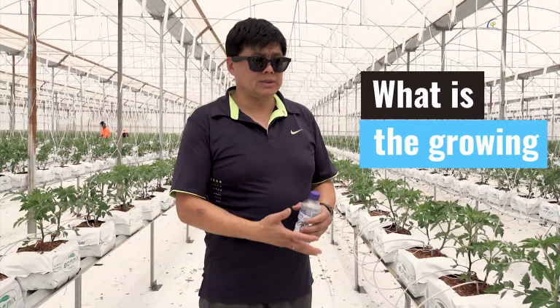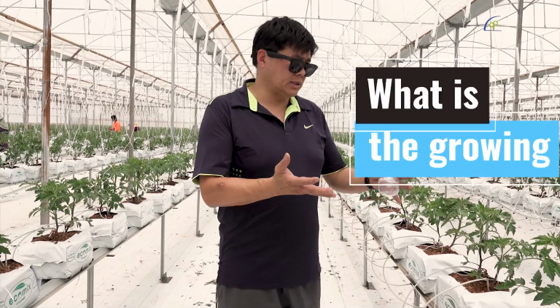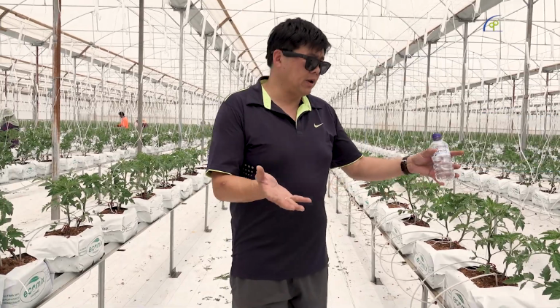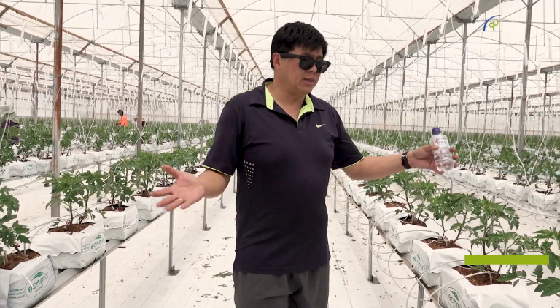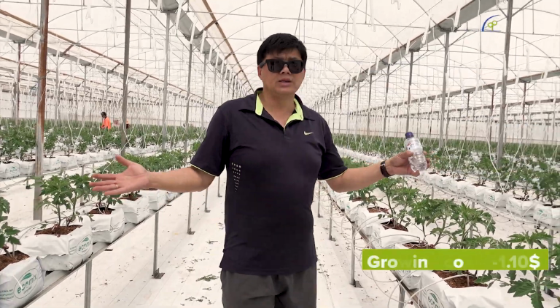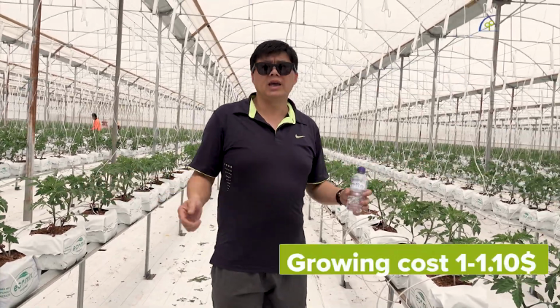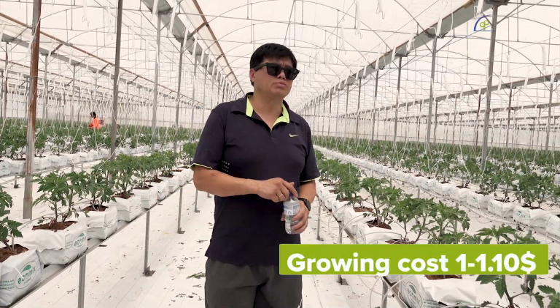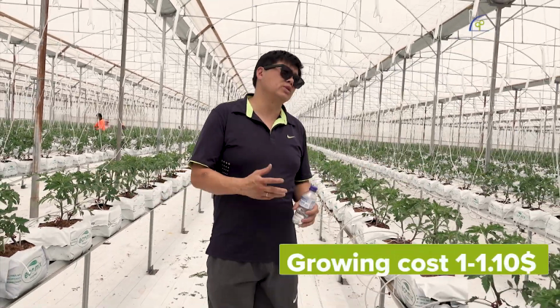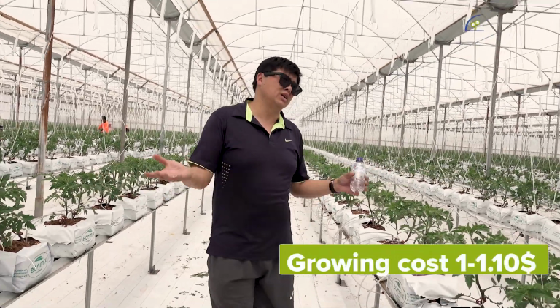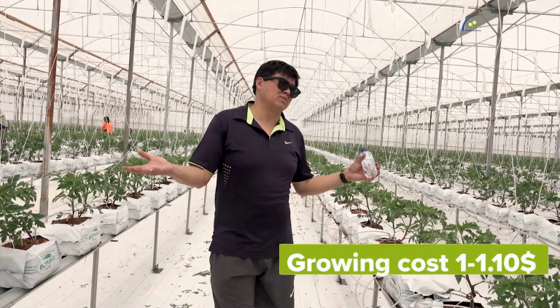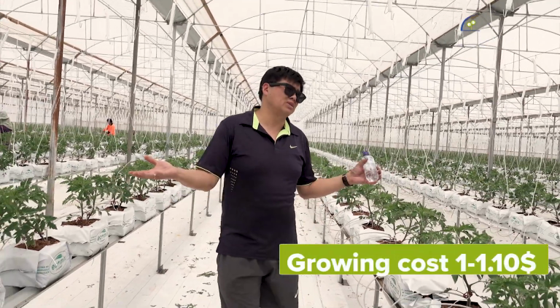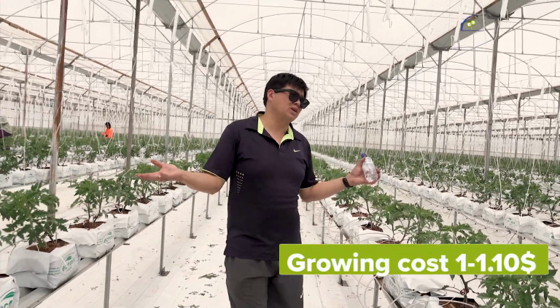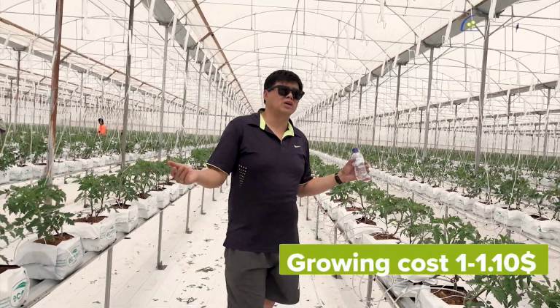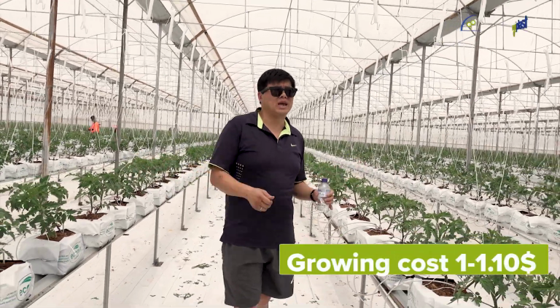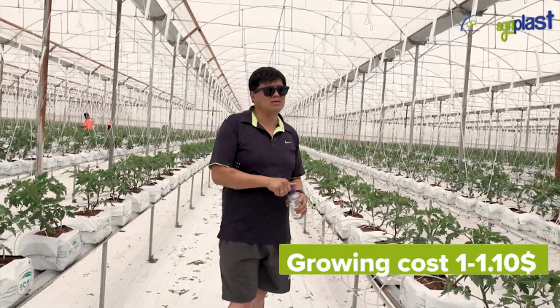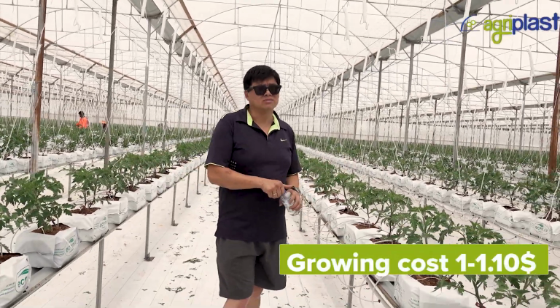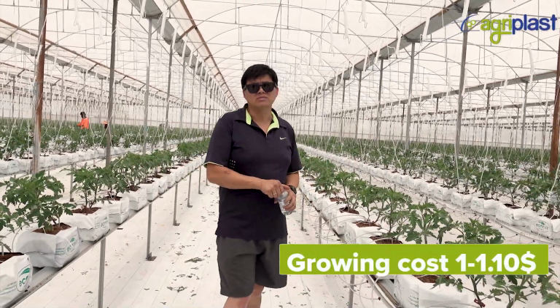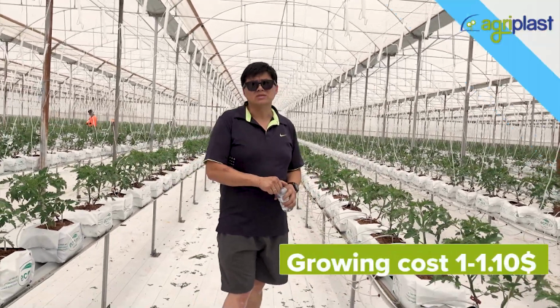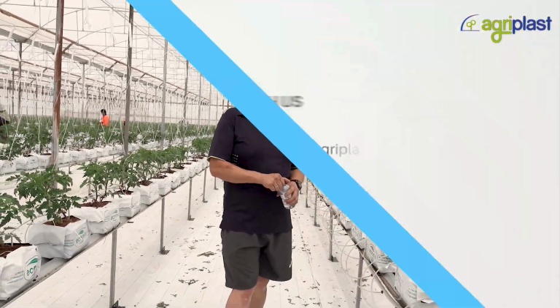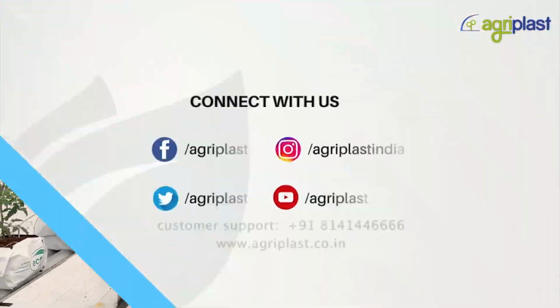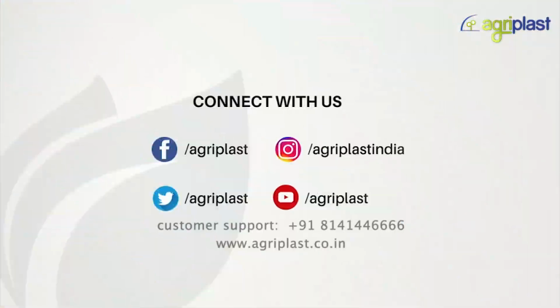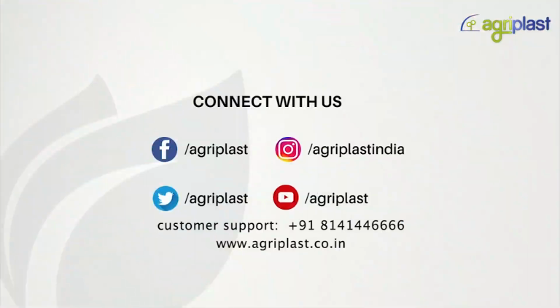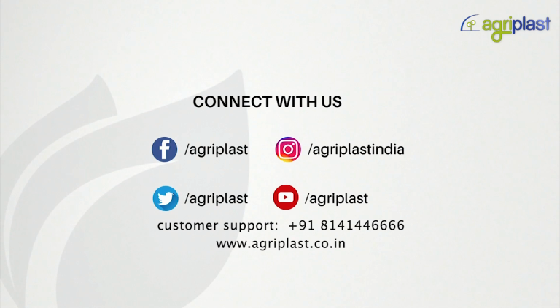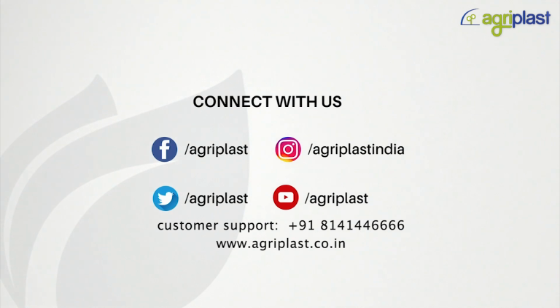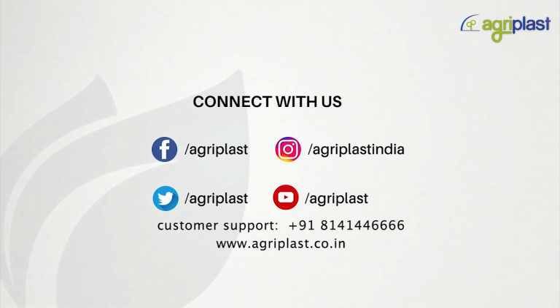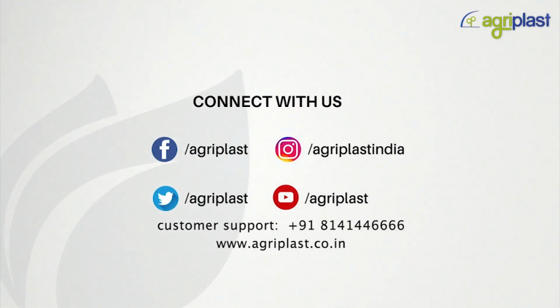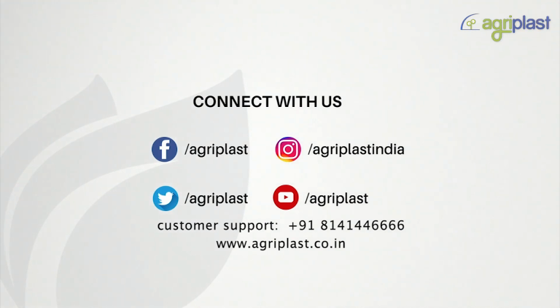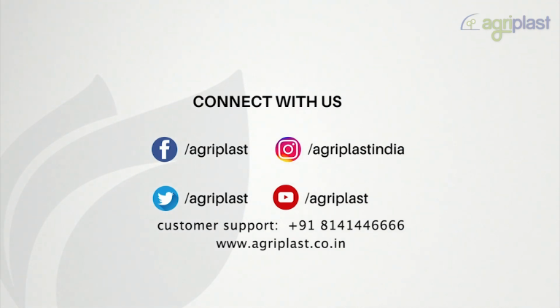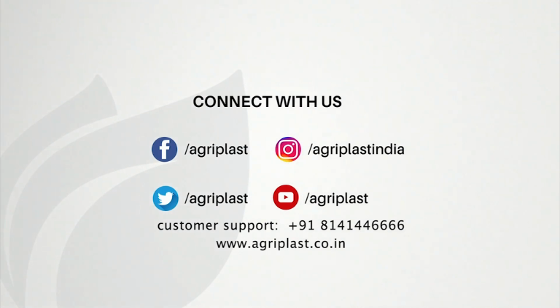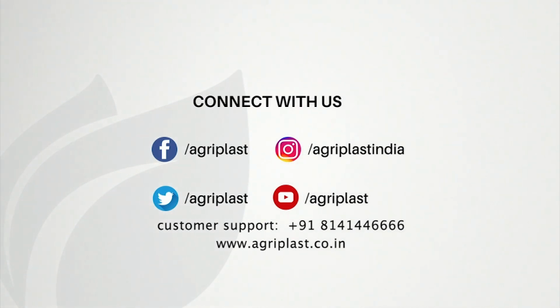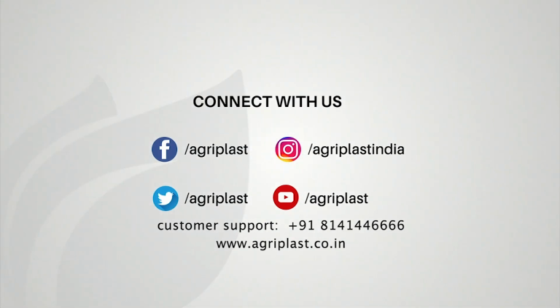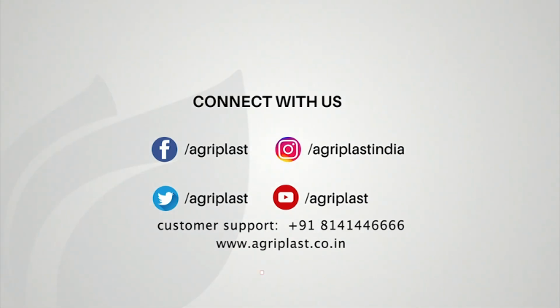For something like this, you're looking at around one dollar to one dollar ten per kilo.